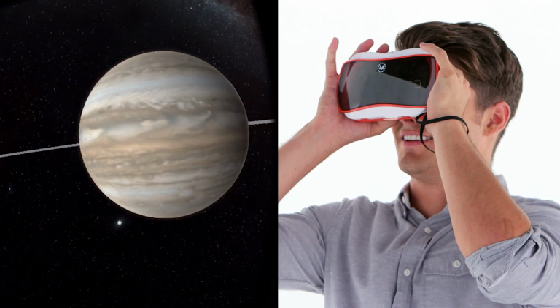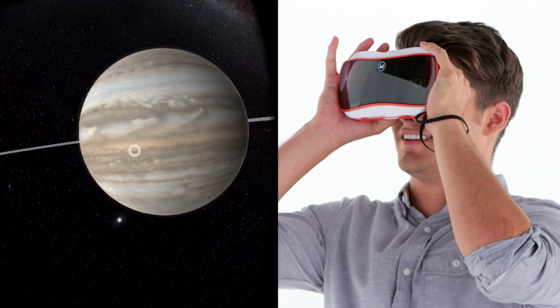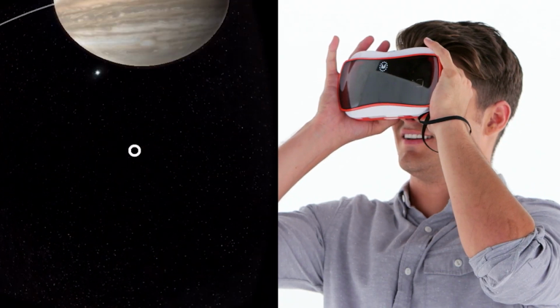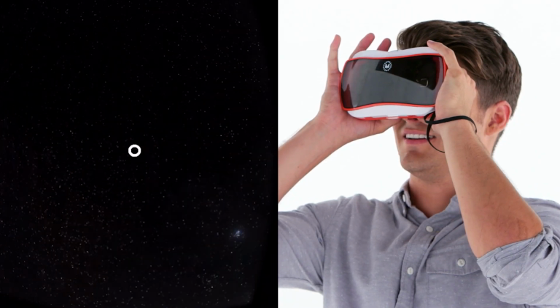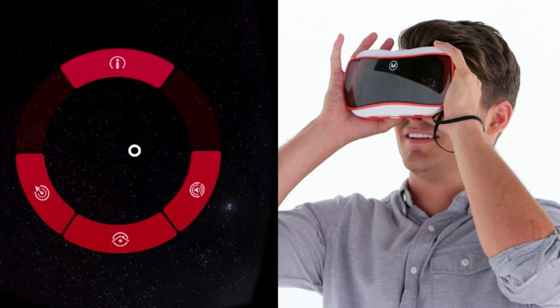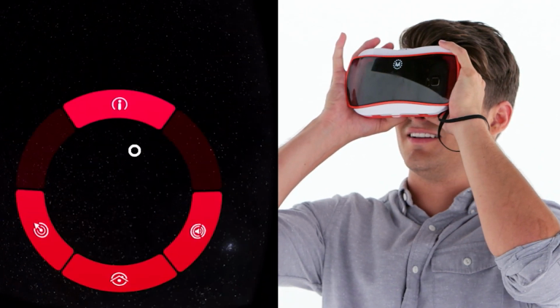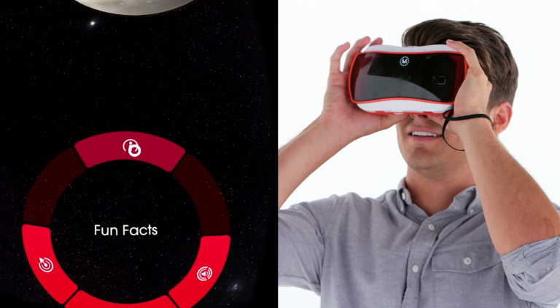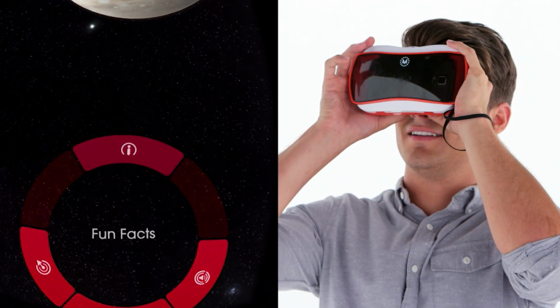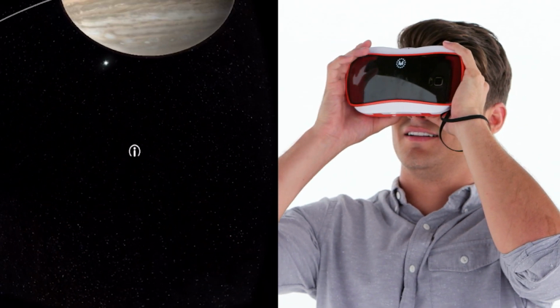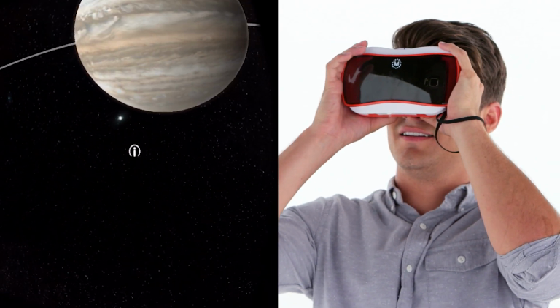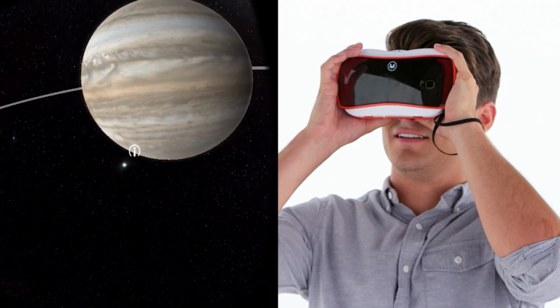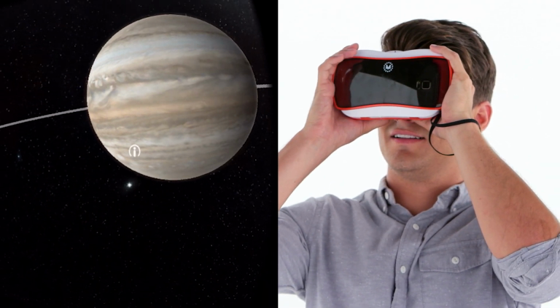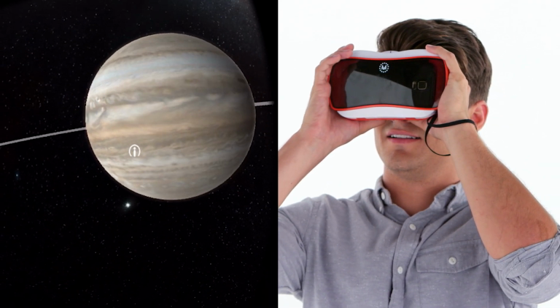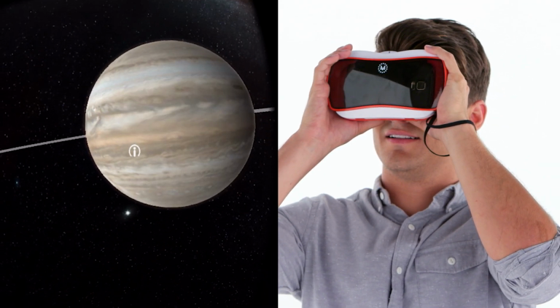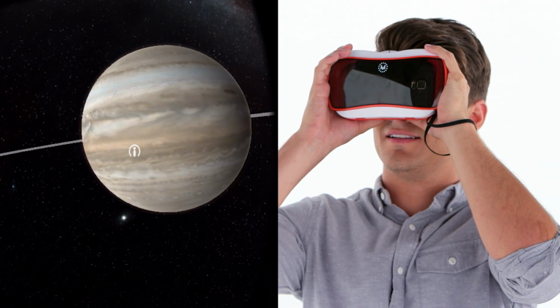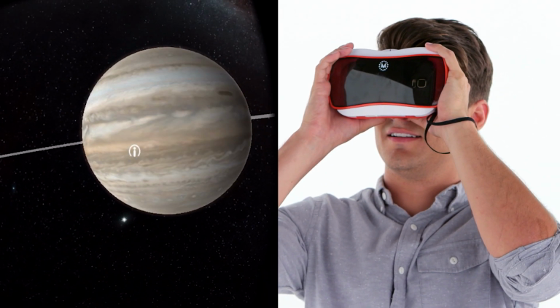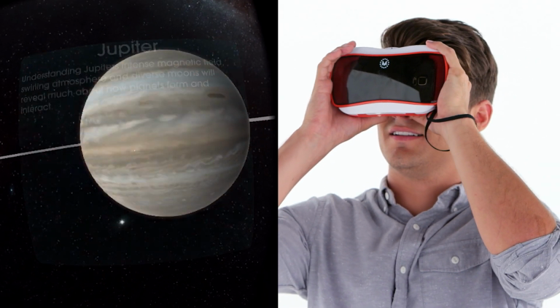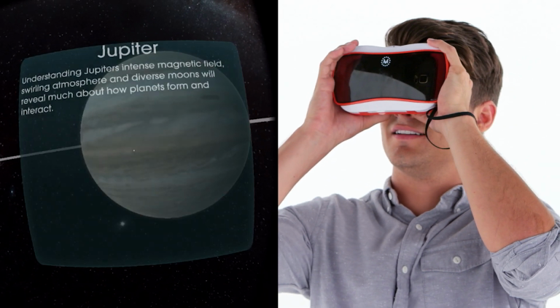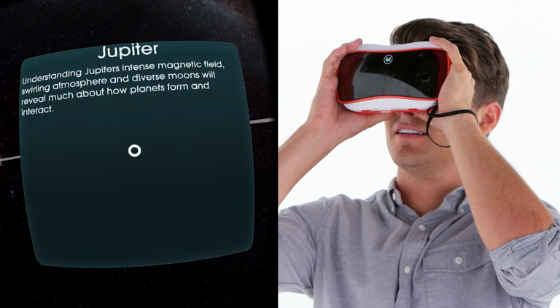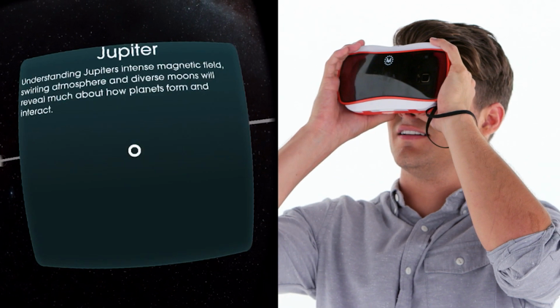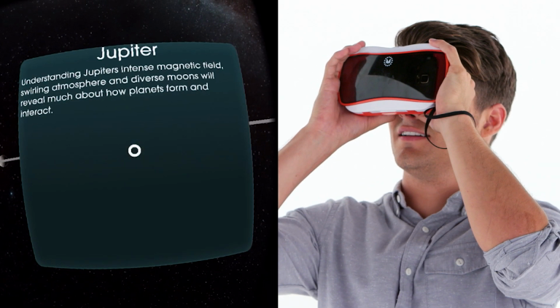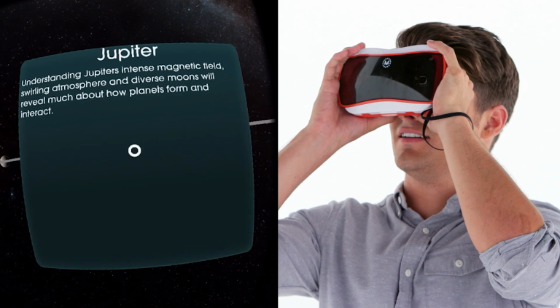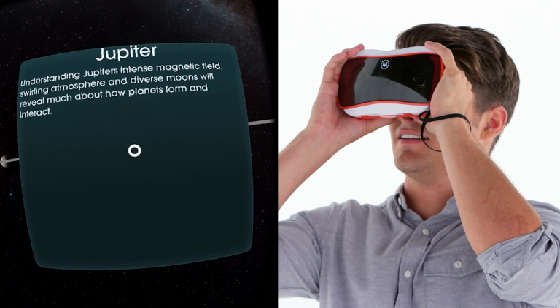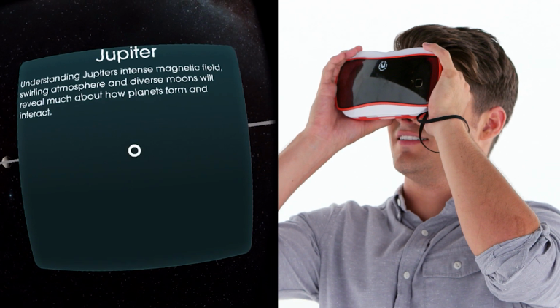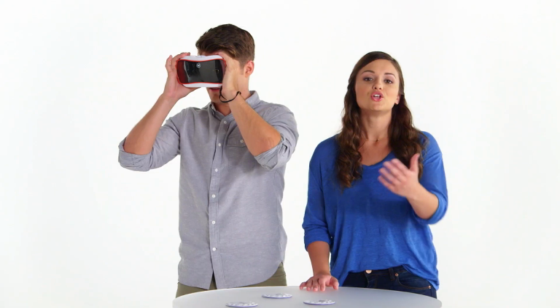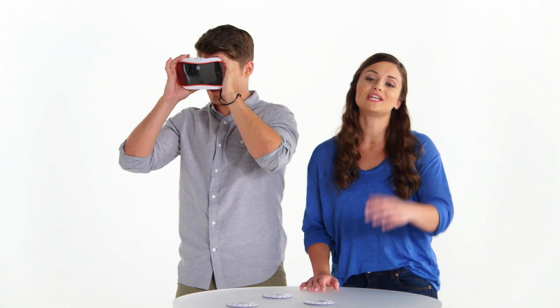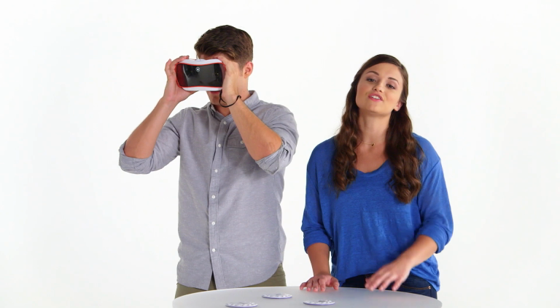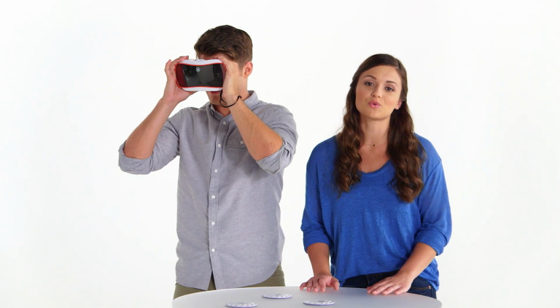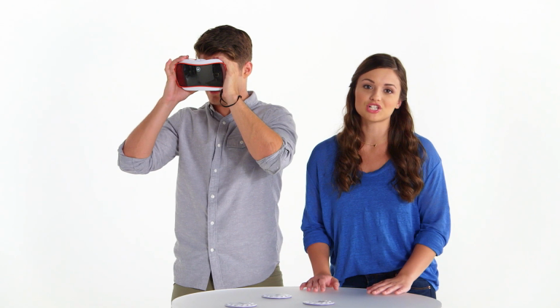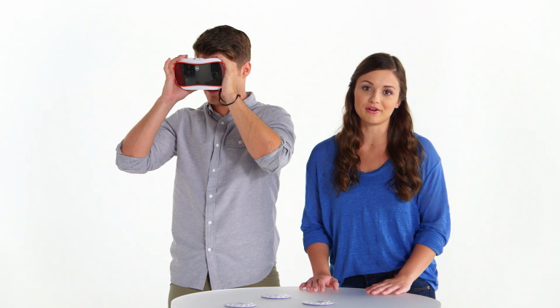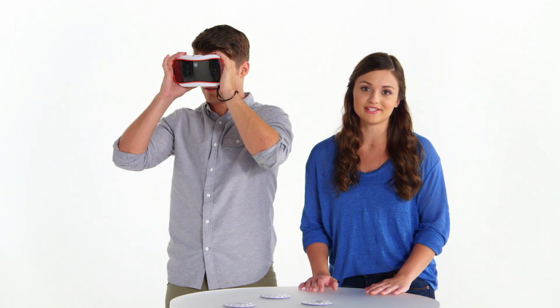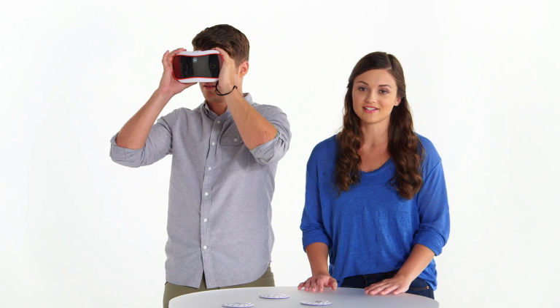You can take it a step further and have an experience within your experience. With a simple click of the lever, you can pull up videos, images, fun facts, or mini-games. You can even switch experiences.